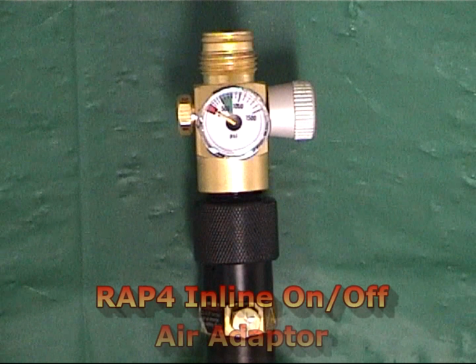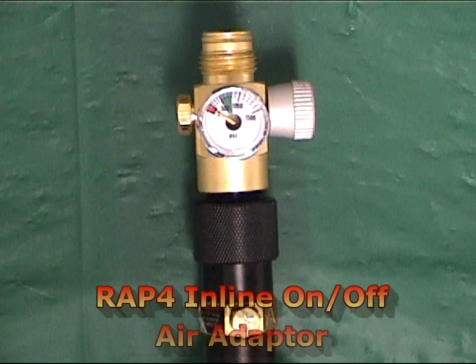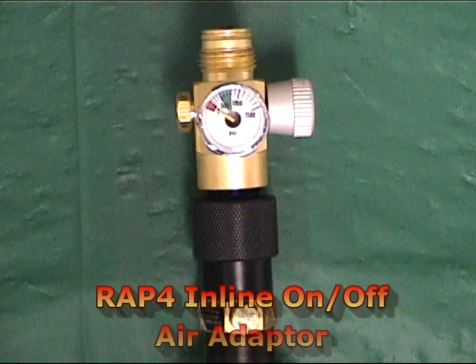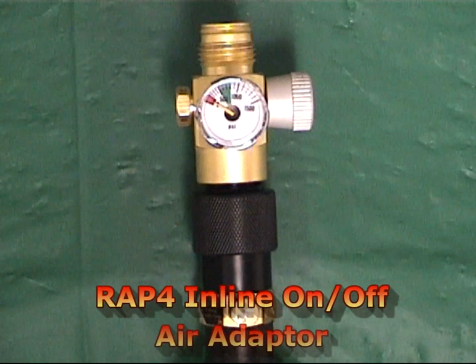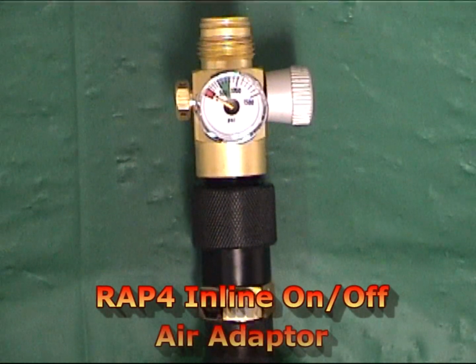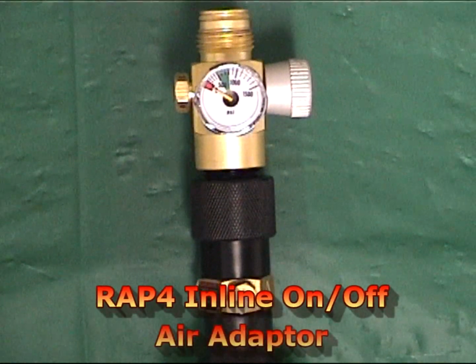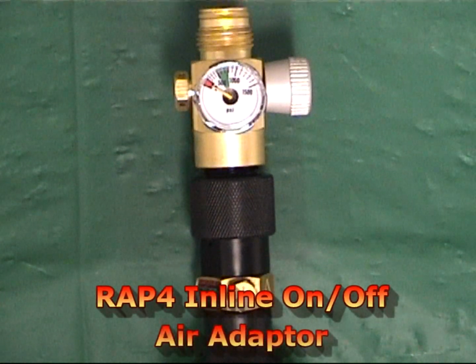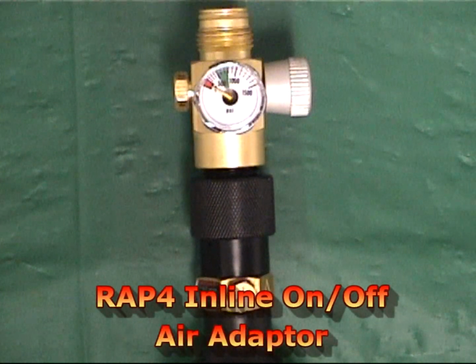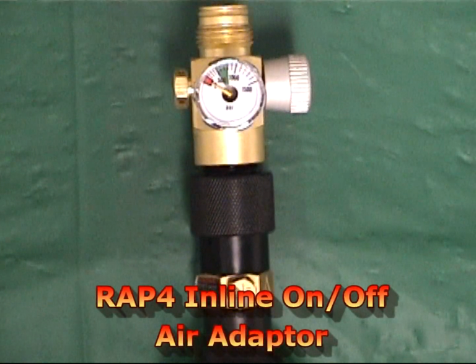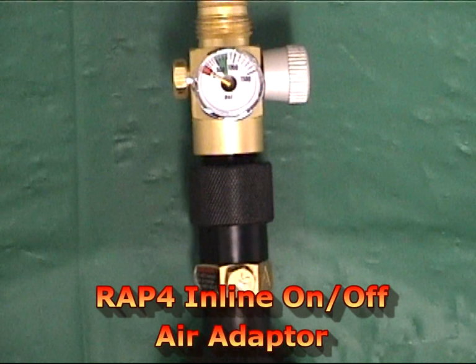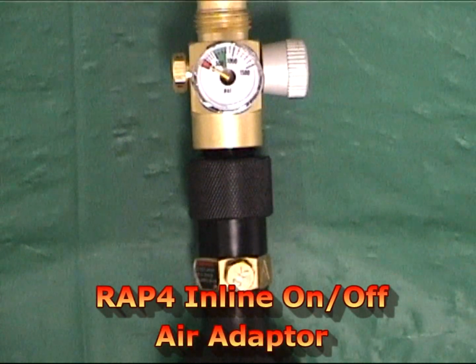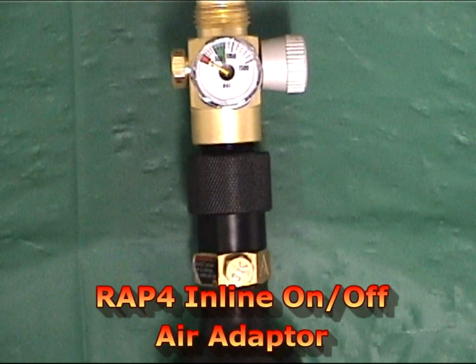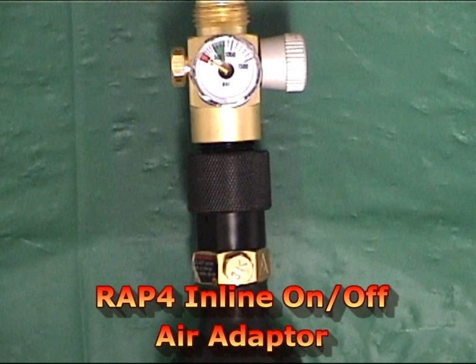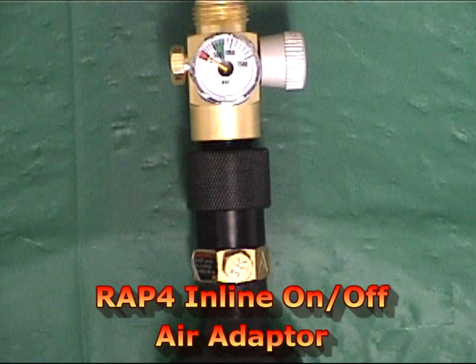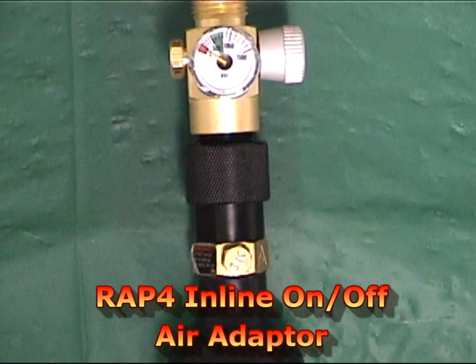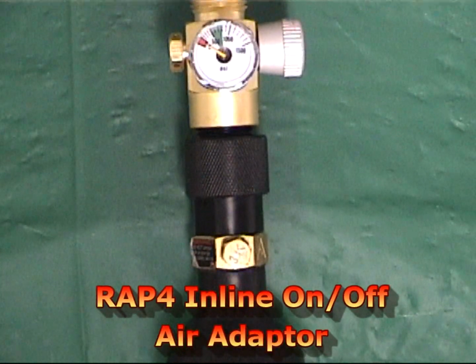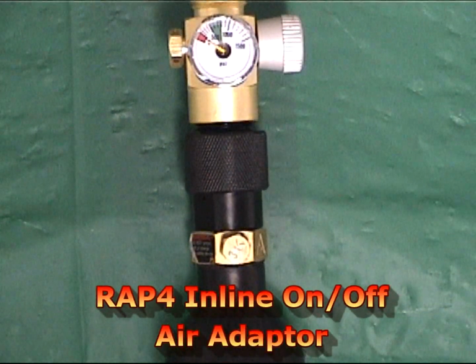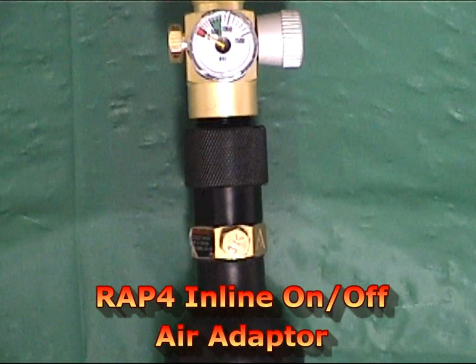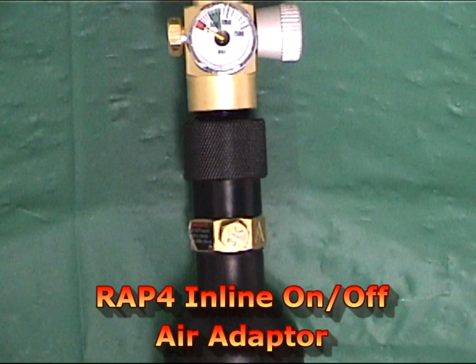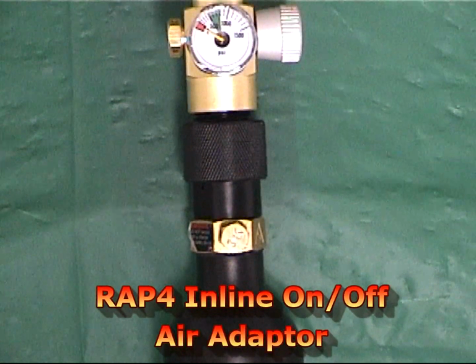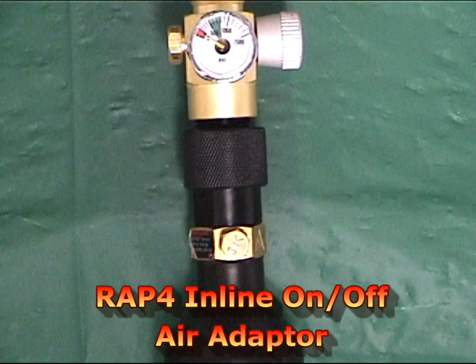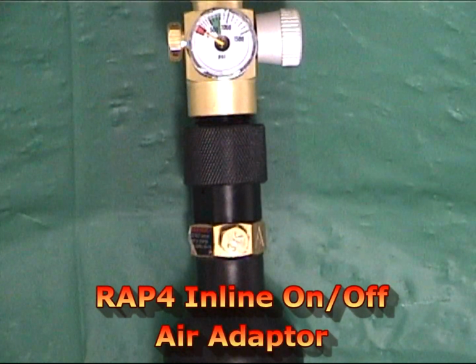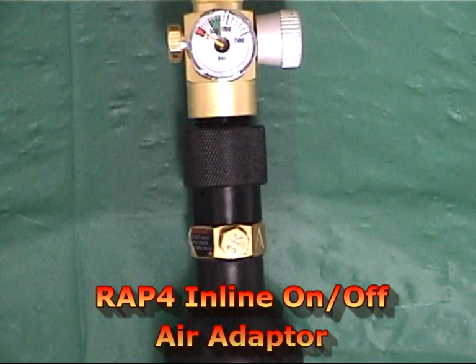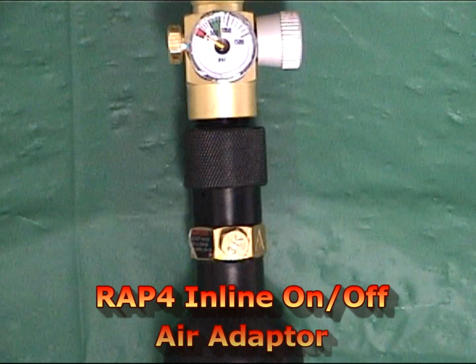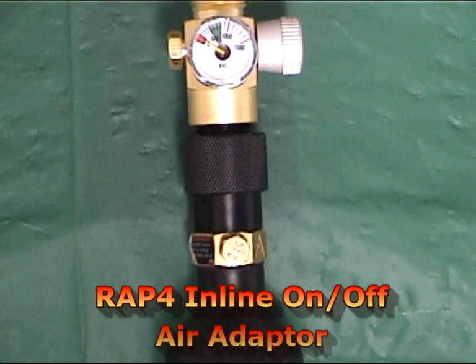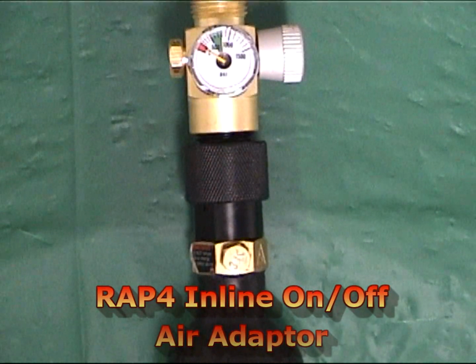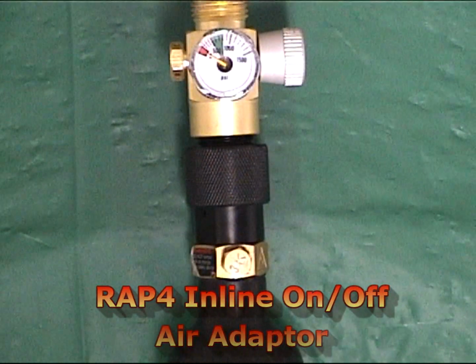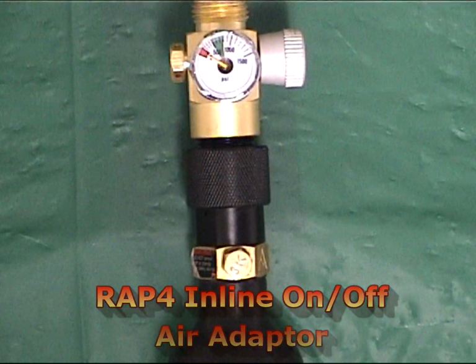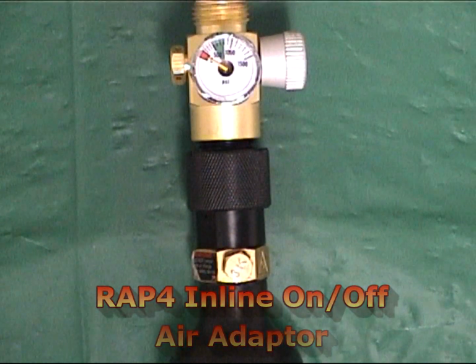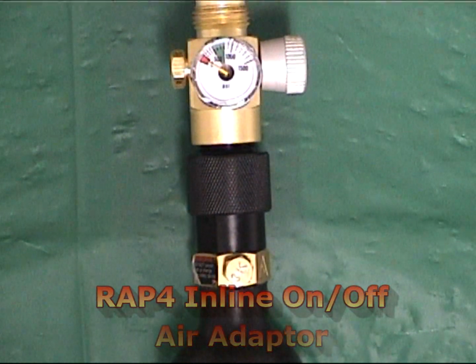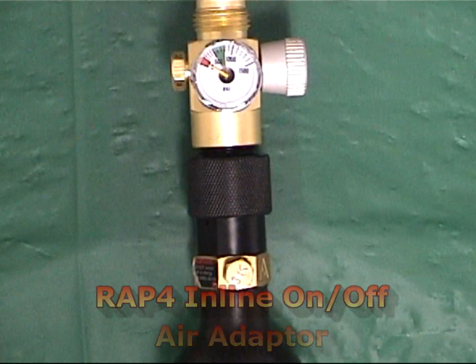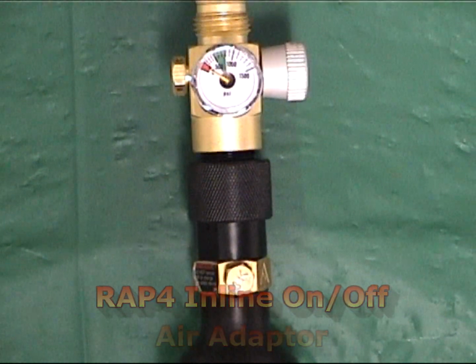Hi everyone, welcome to RAP4 TV. Today I'm going to demonstrate the new RAP4 Inline On-Off Air Adapter.